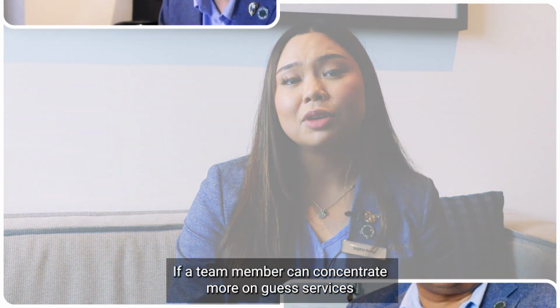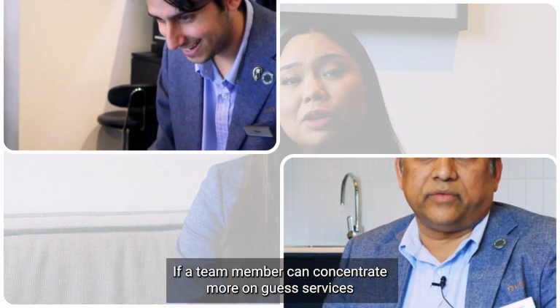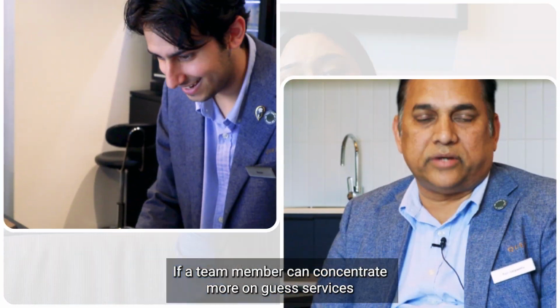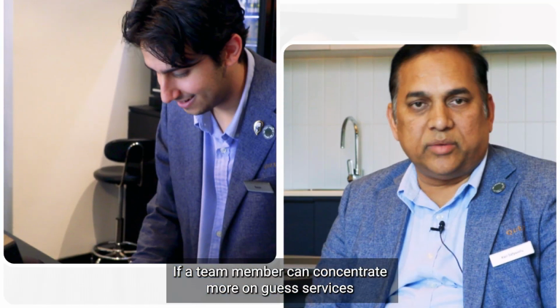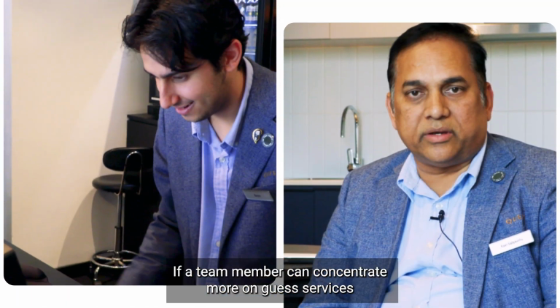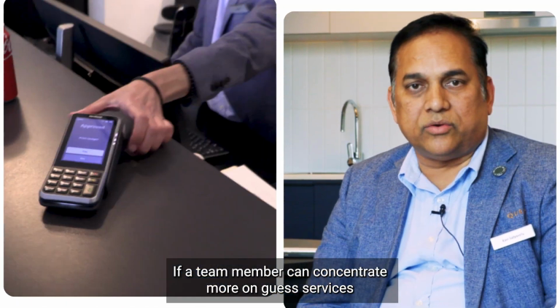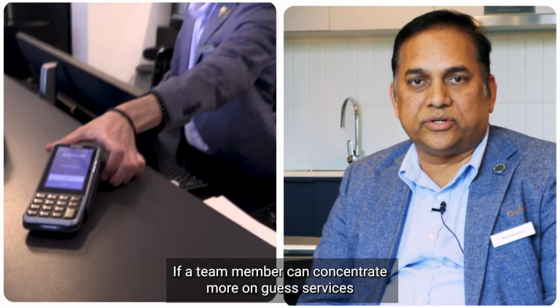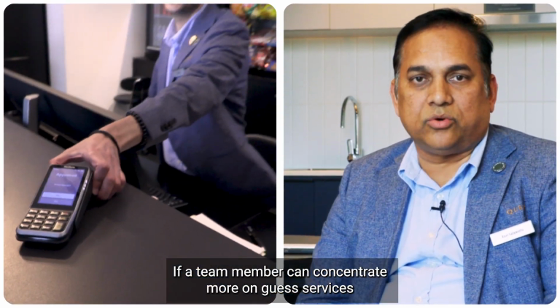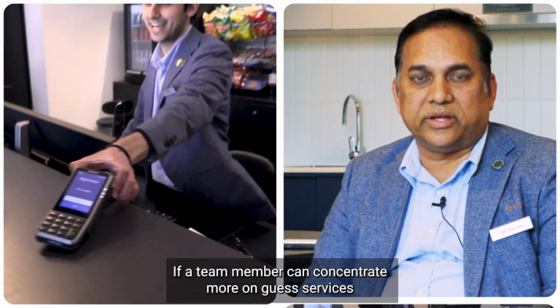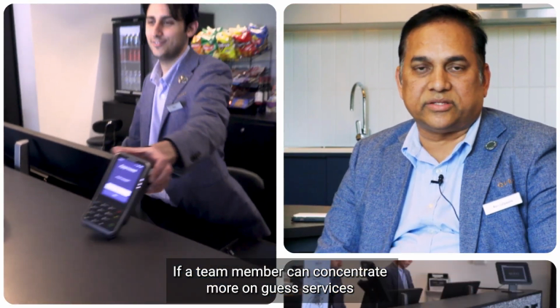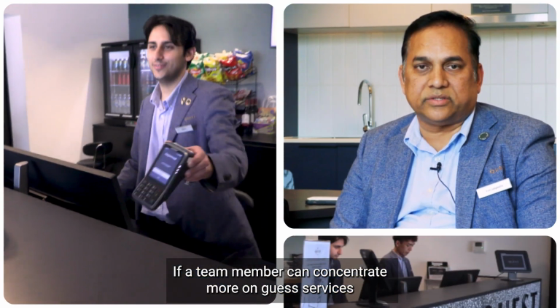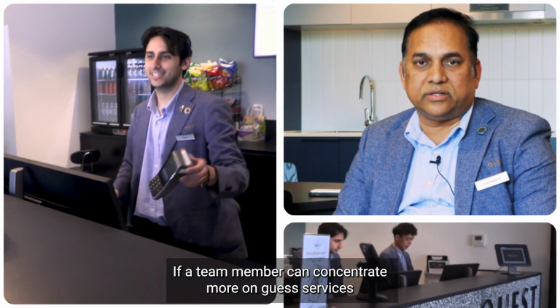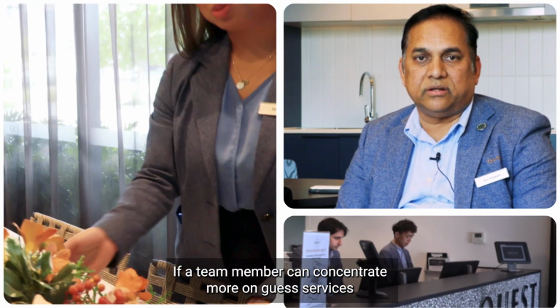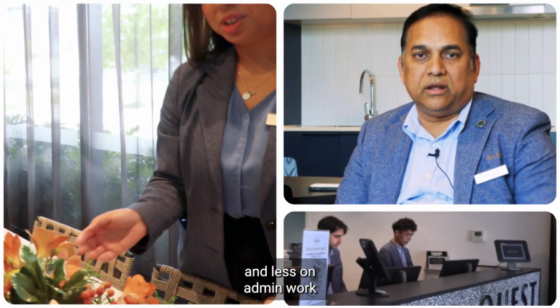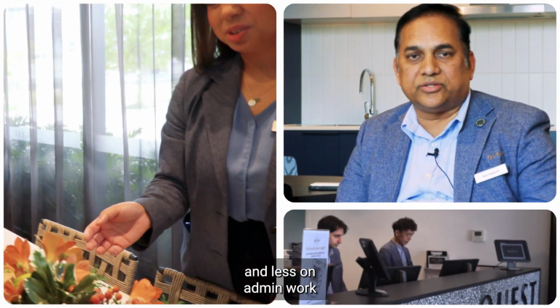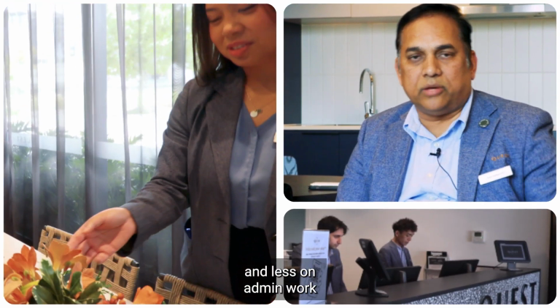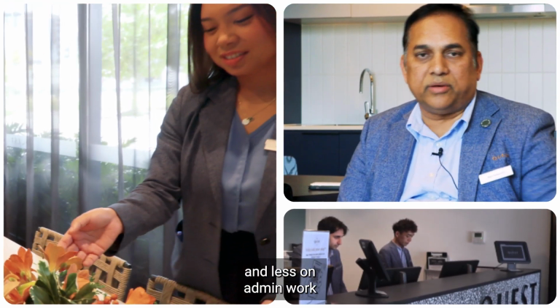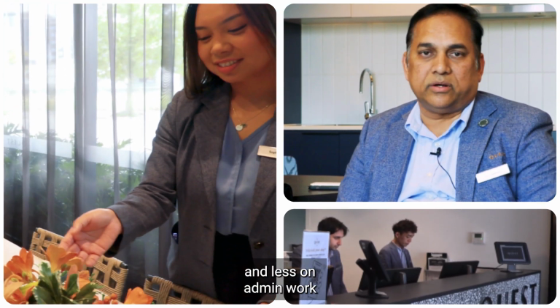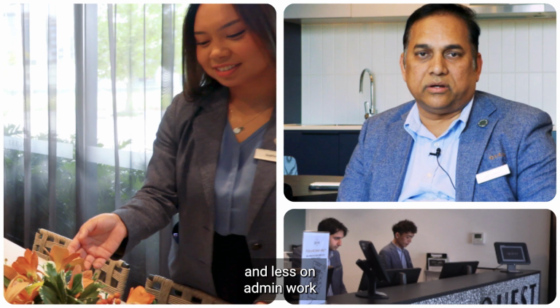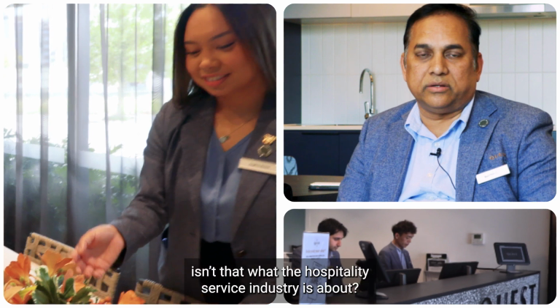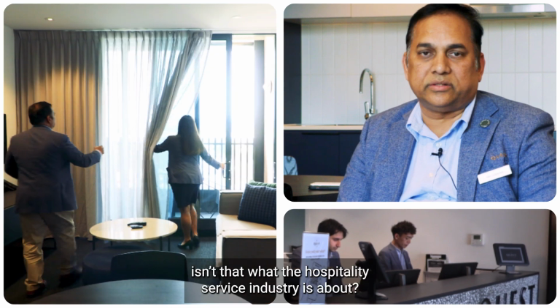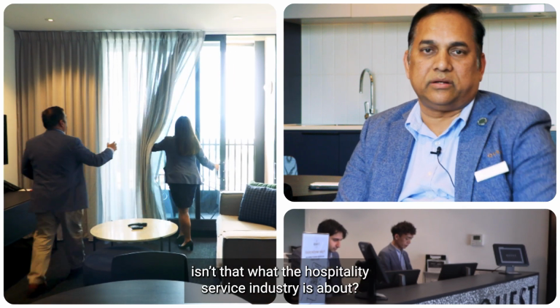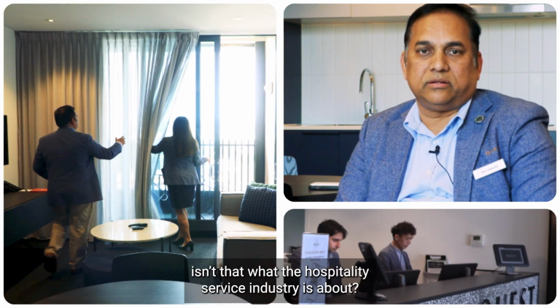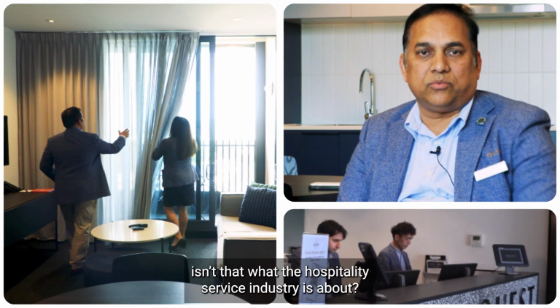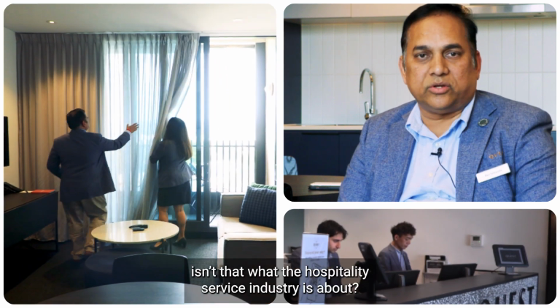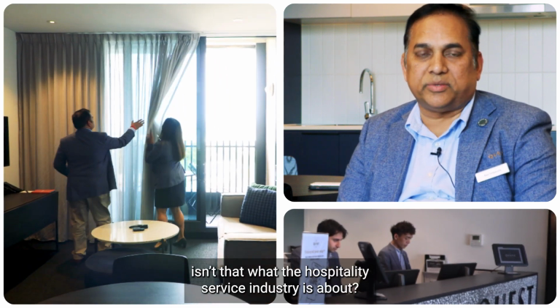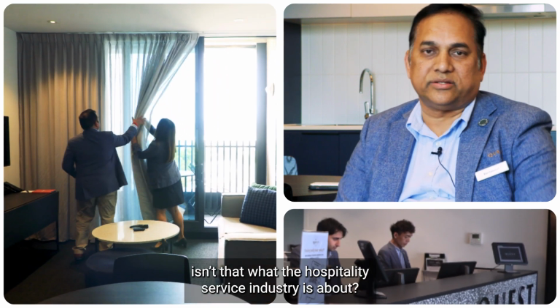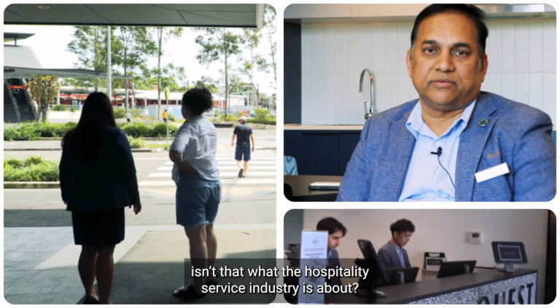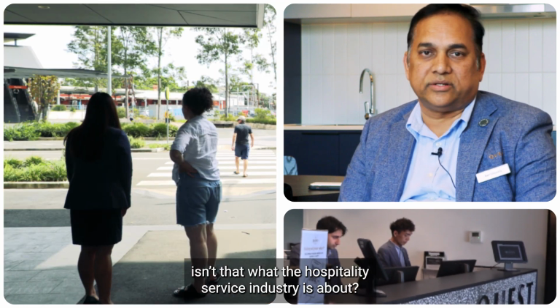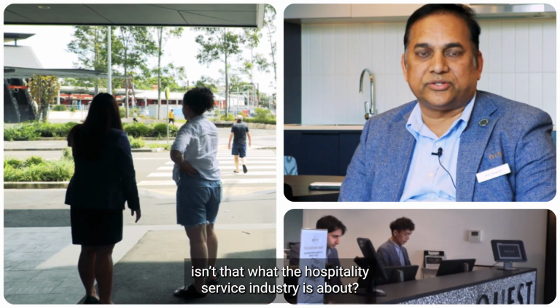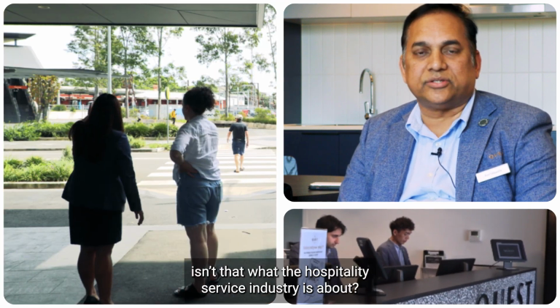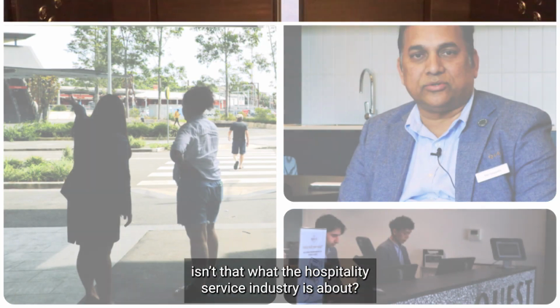And this is also our opportunity to upsell. If a team member can concentrate more on guest services and less on regular work, isn't that what the hospitality service has changed the world?